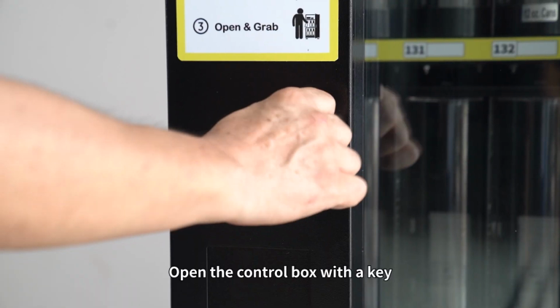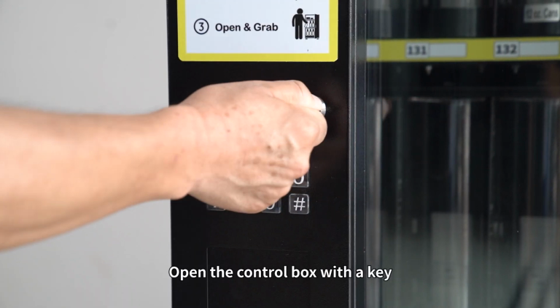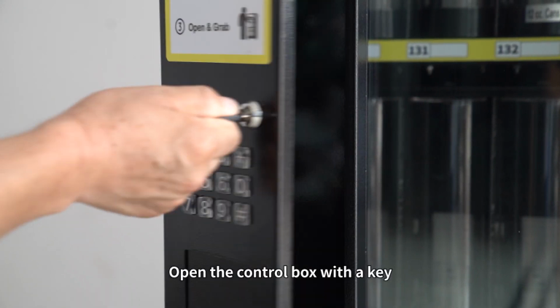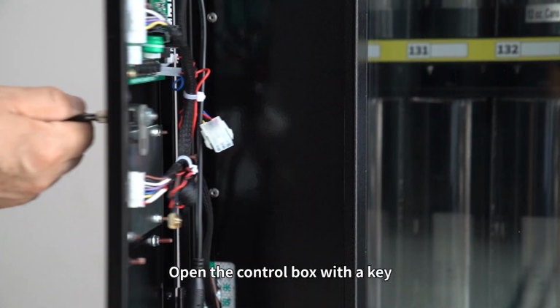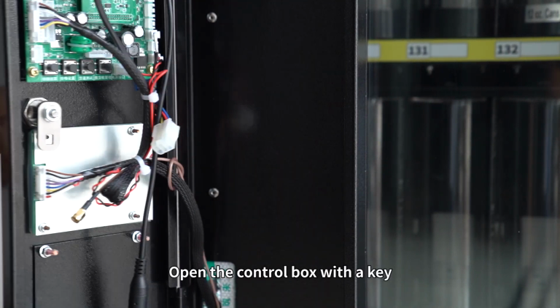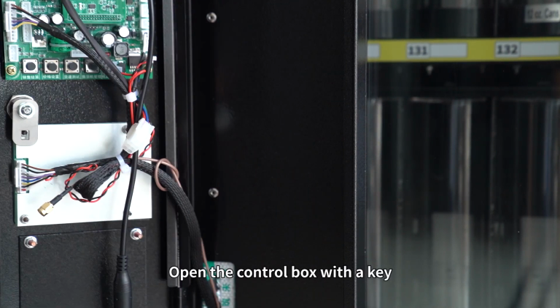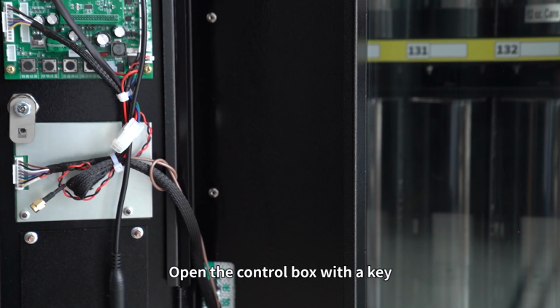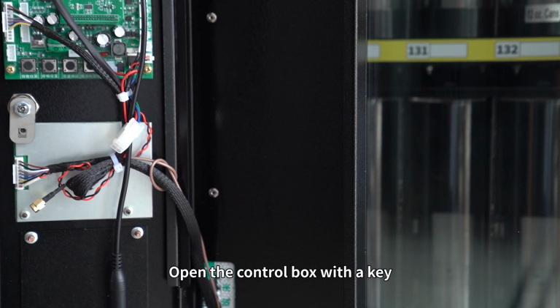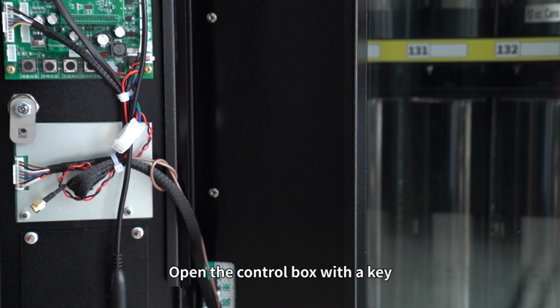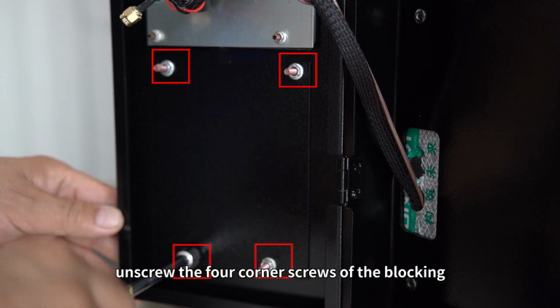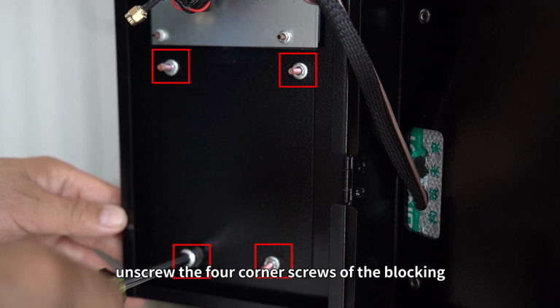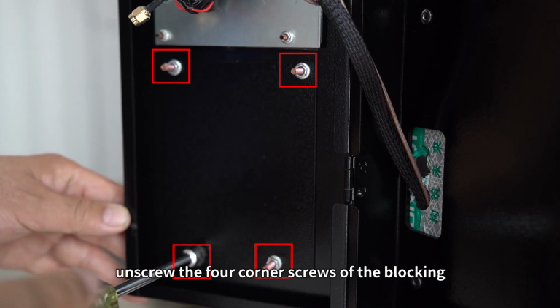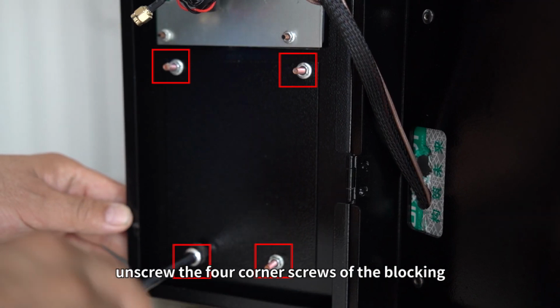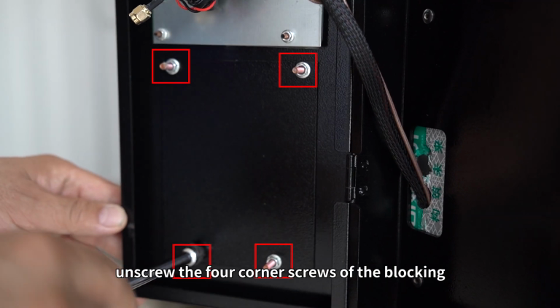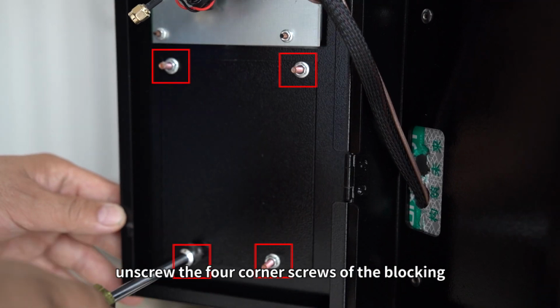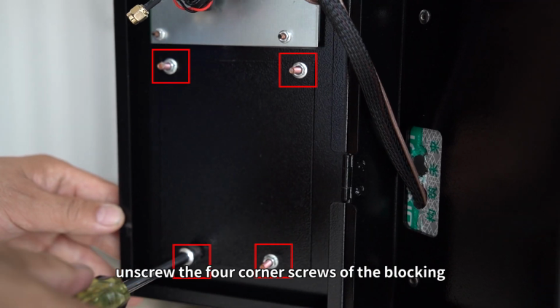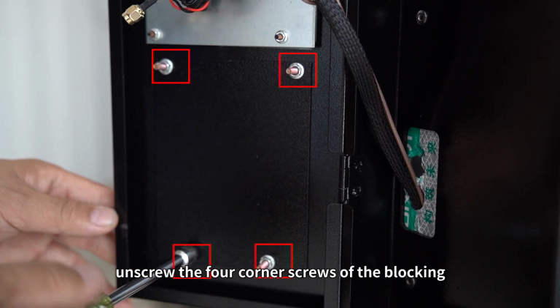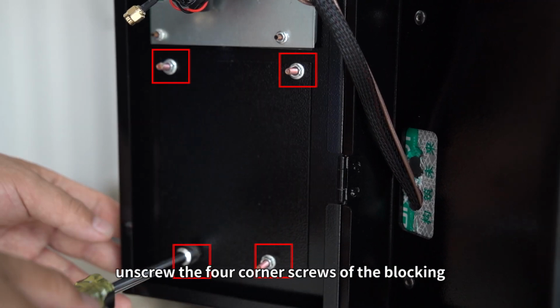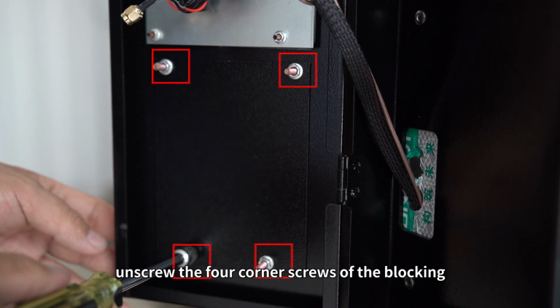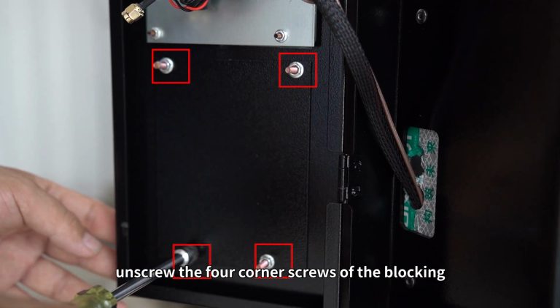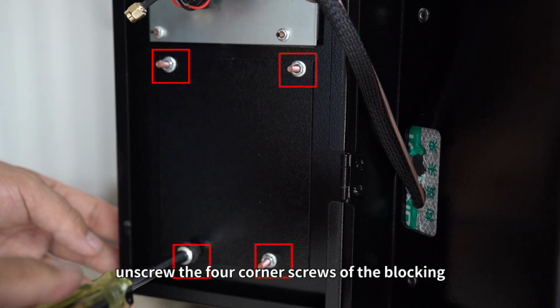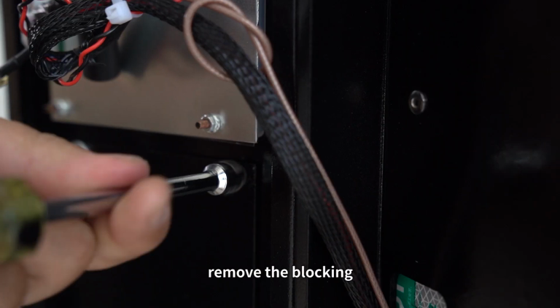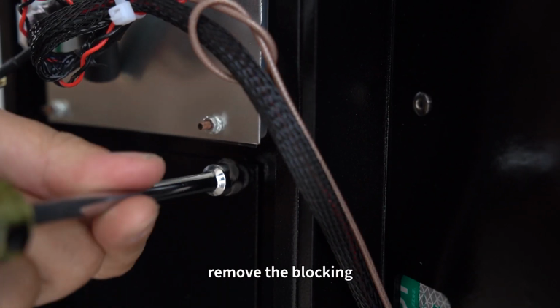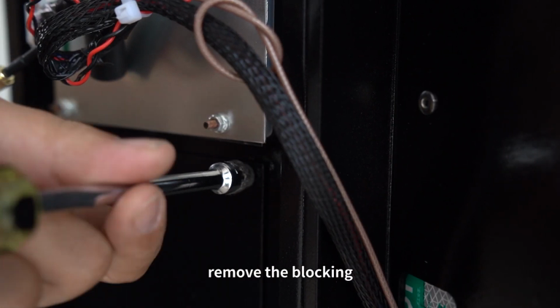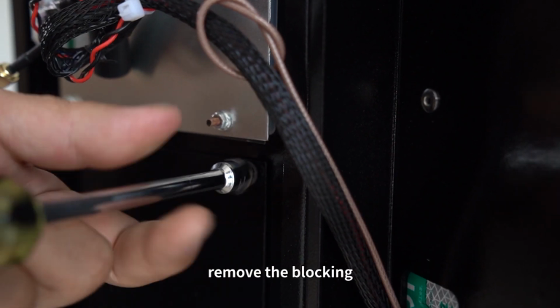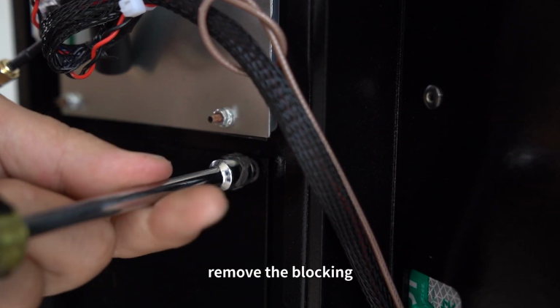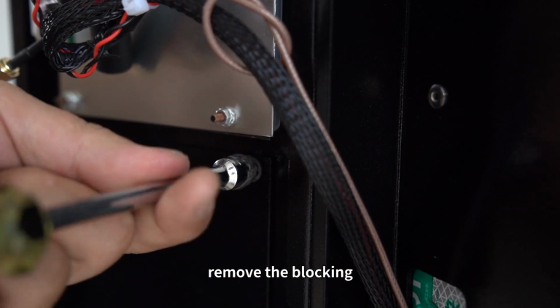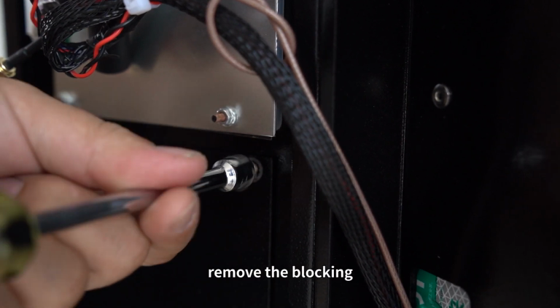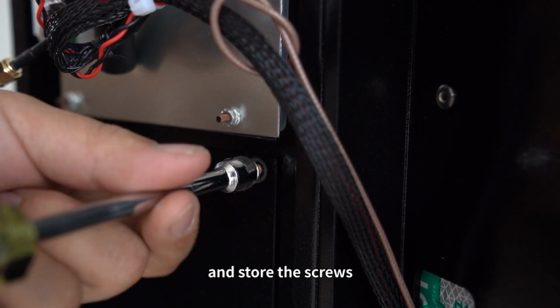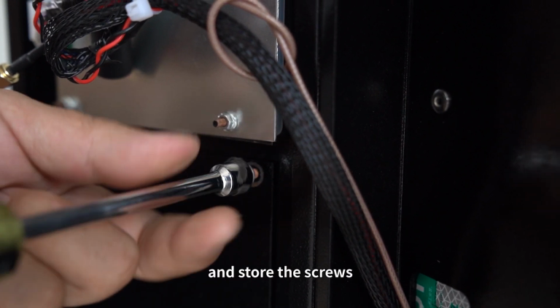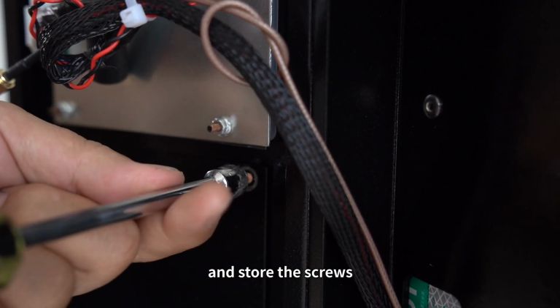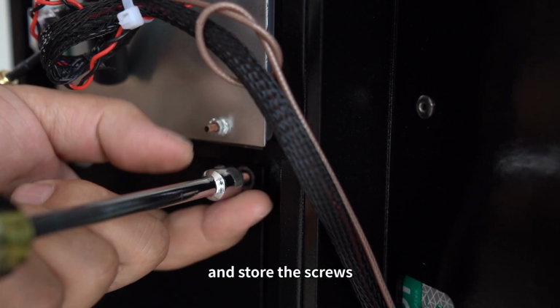Open the control box with a key. Unscrew four corner screws of the blocking, remove the blocking, and store the screws.